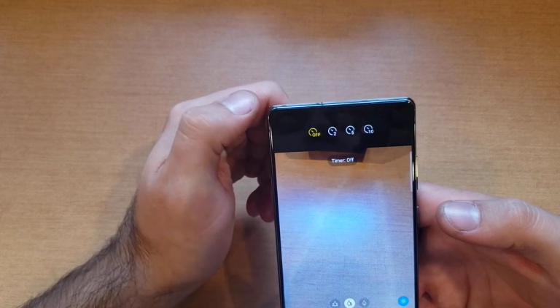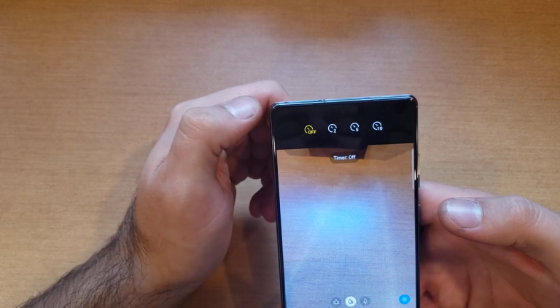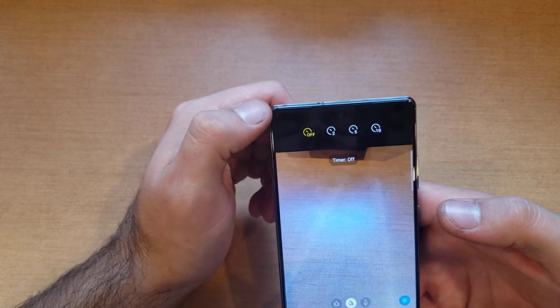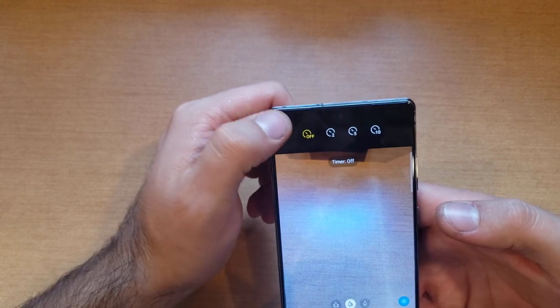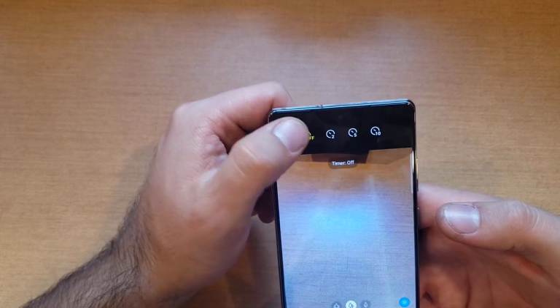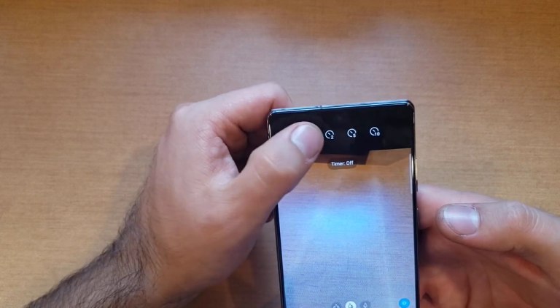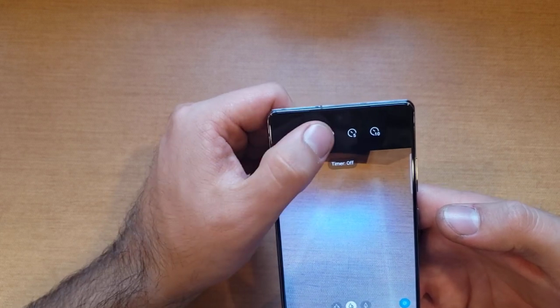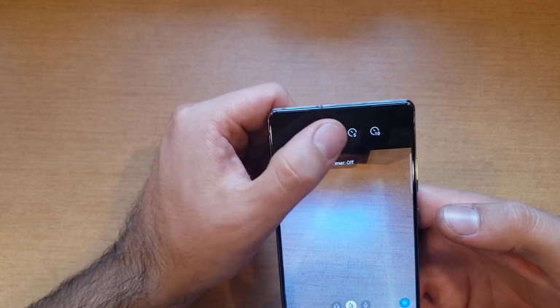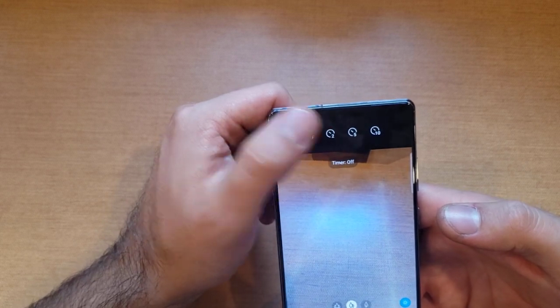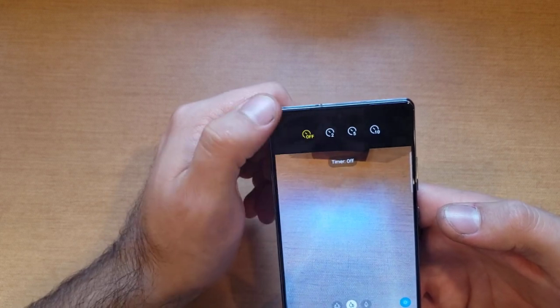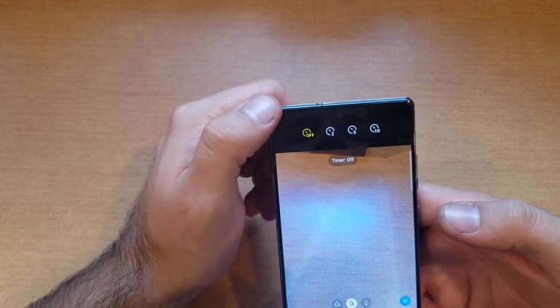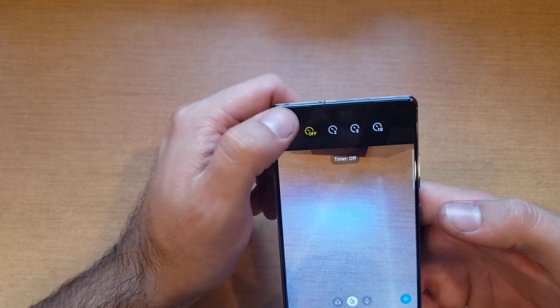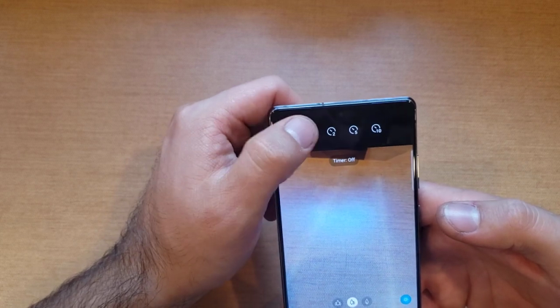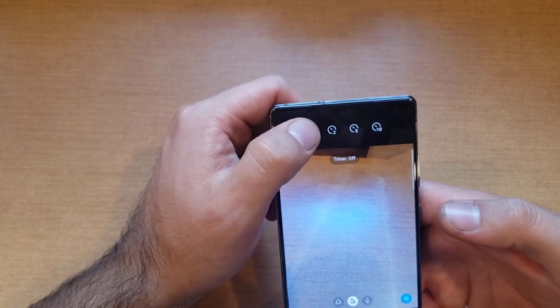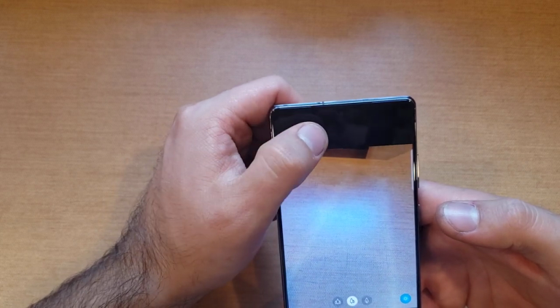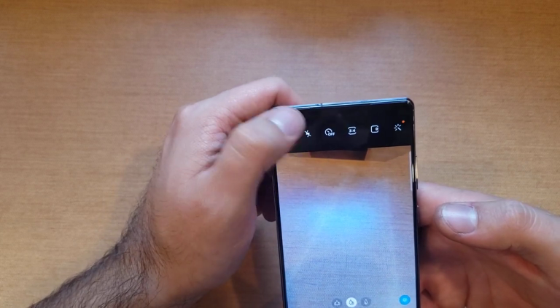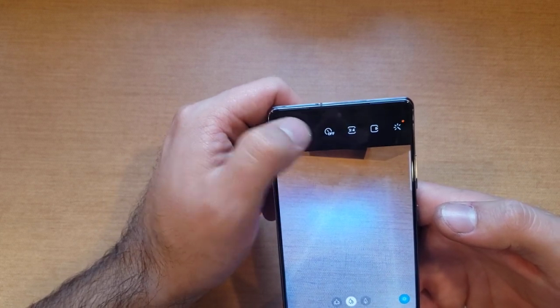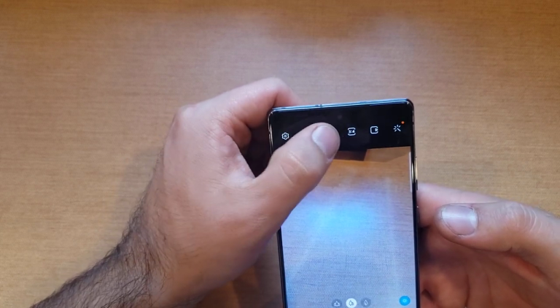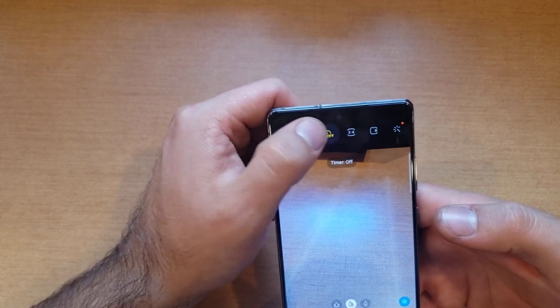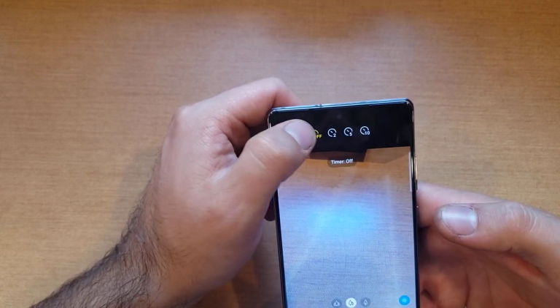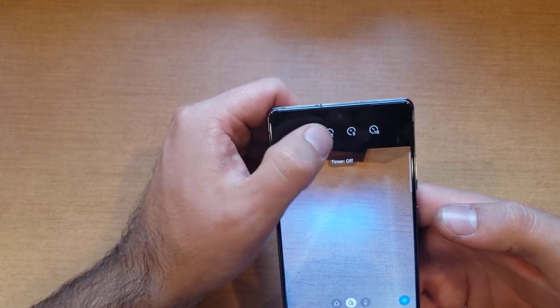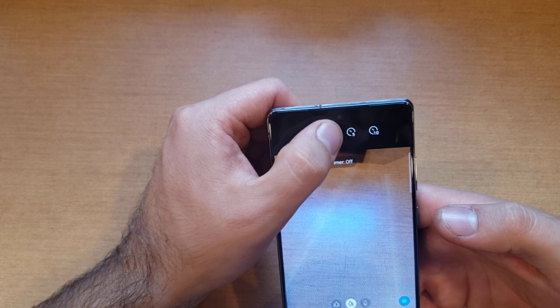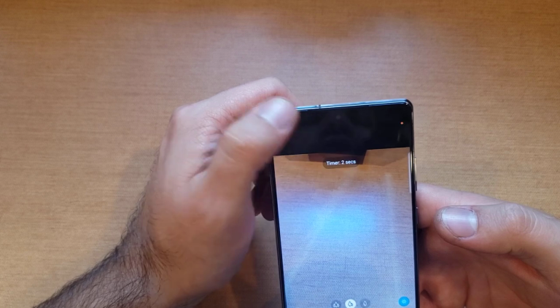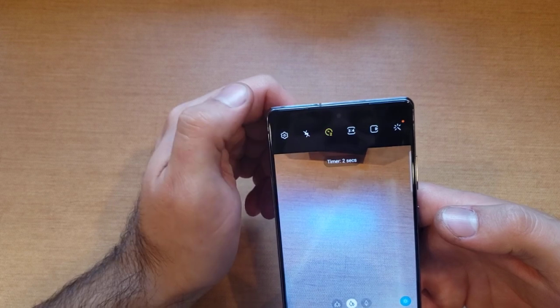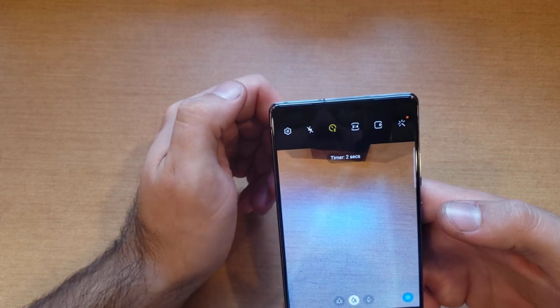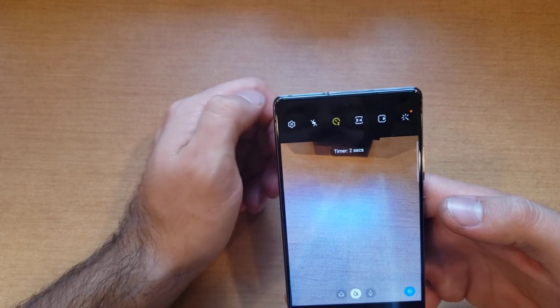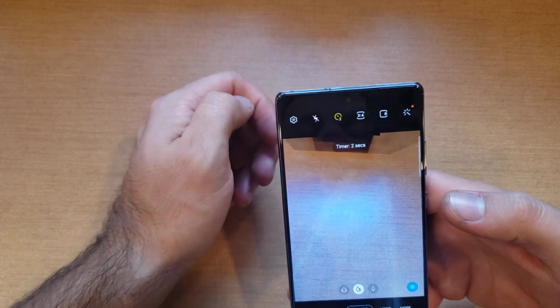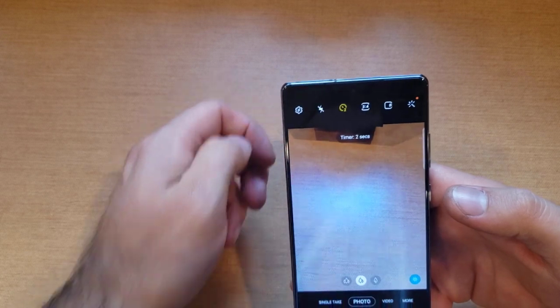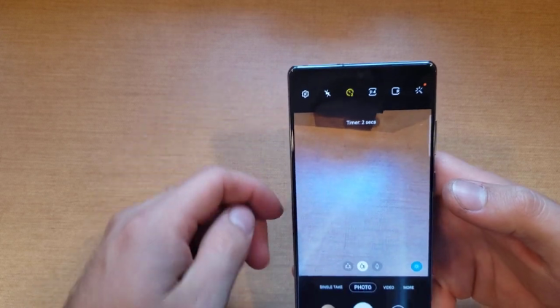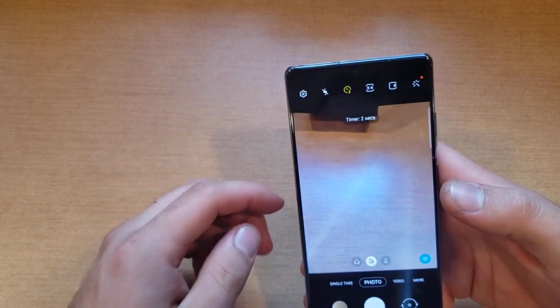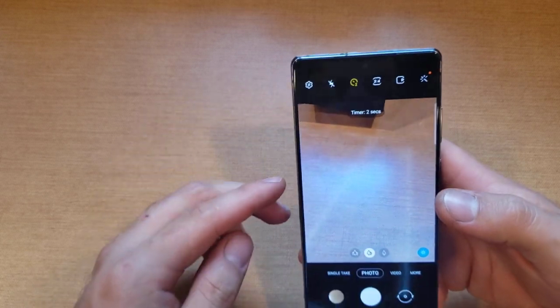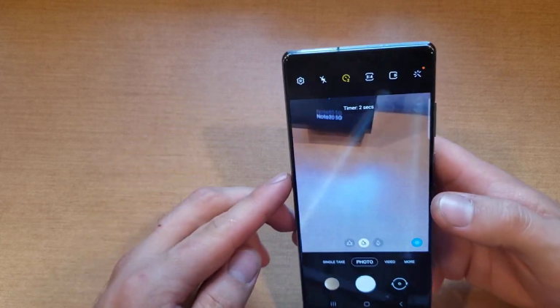The other timer options are two seconds, five seconds, and ten seconds. Let's go ahead and switch over to the two-second timer.